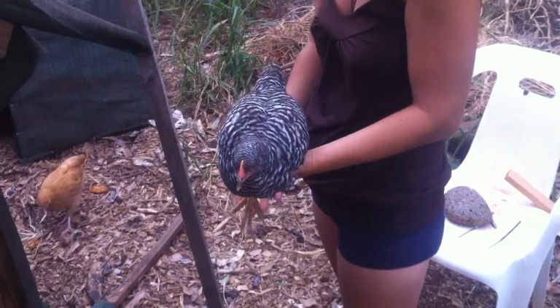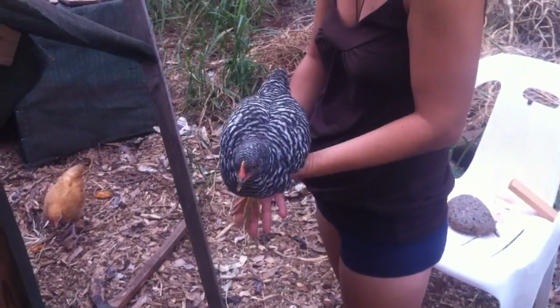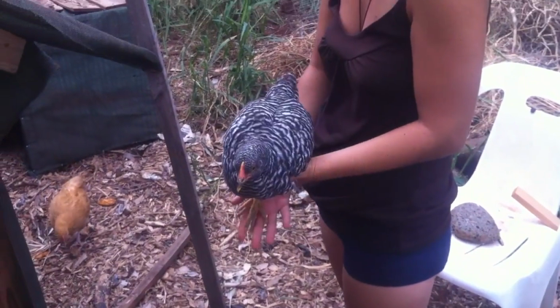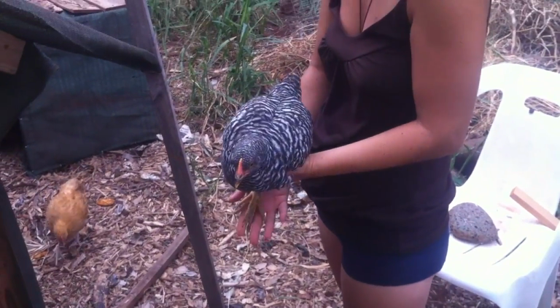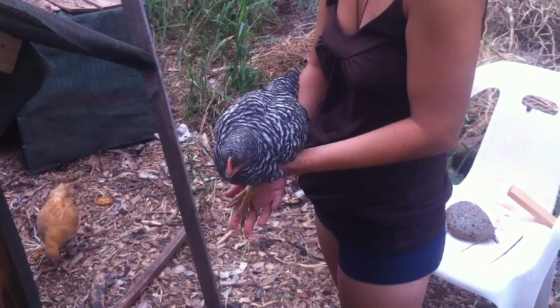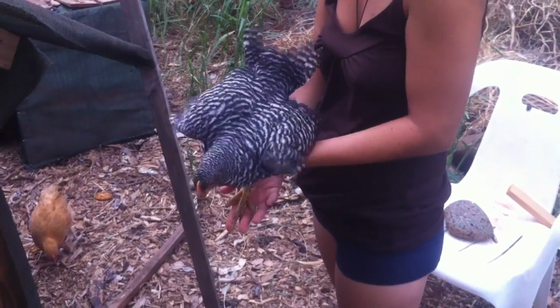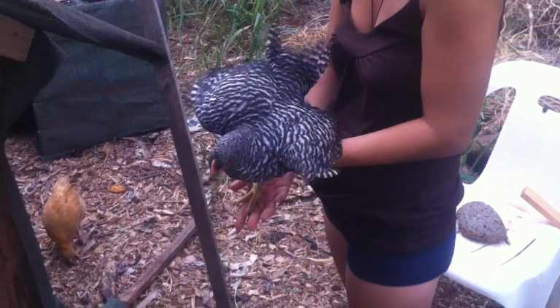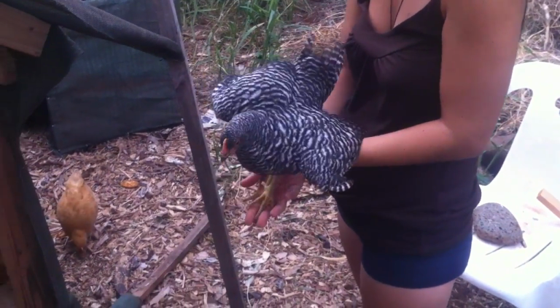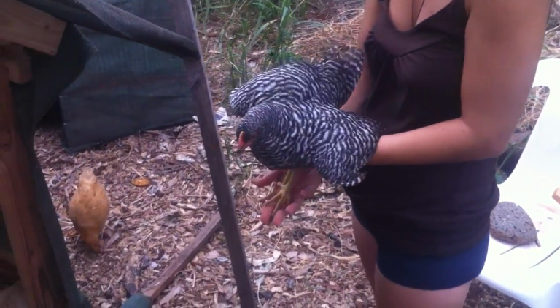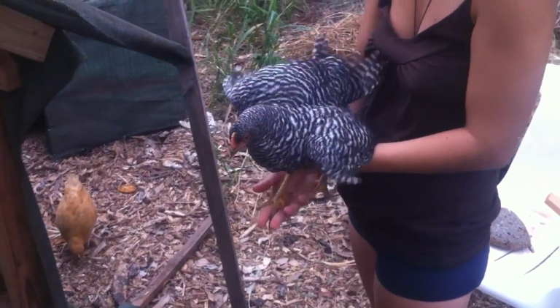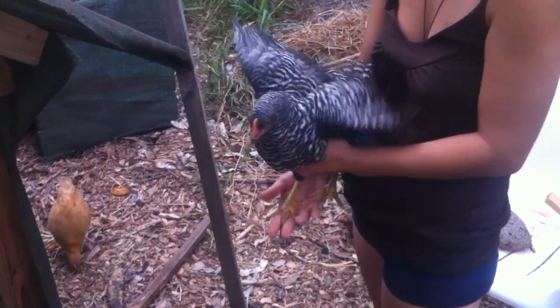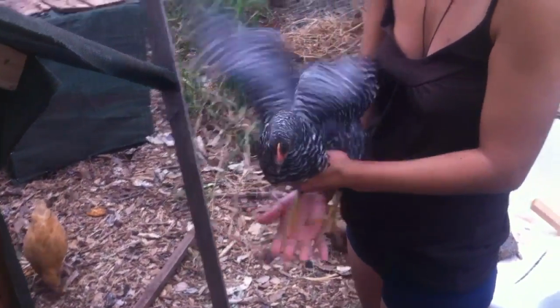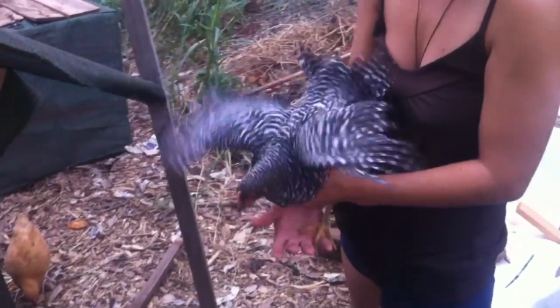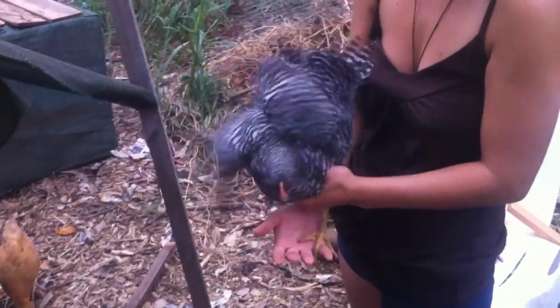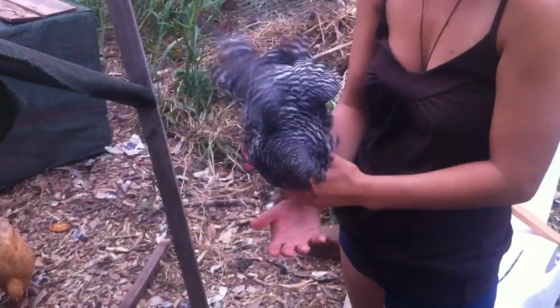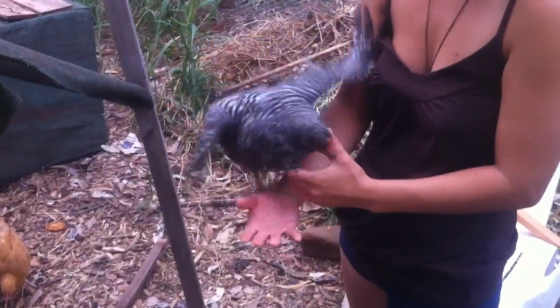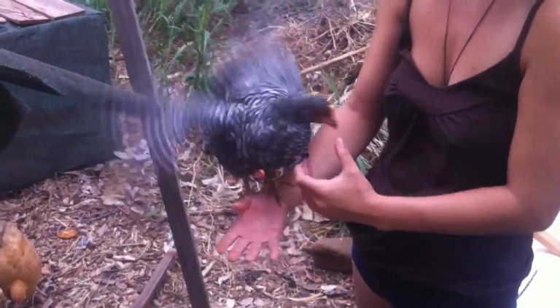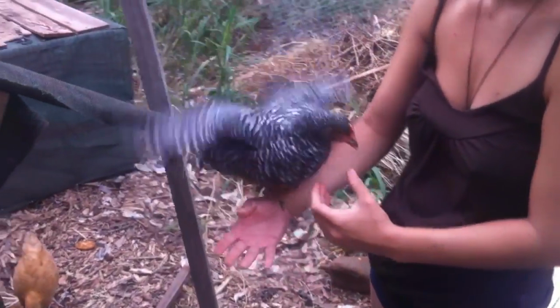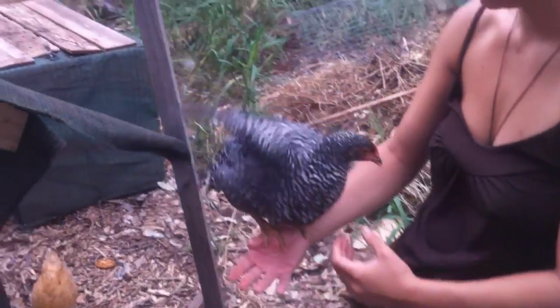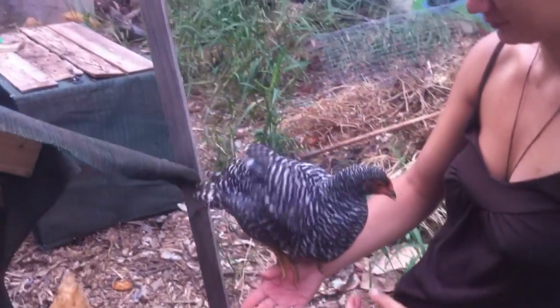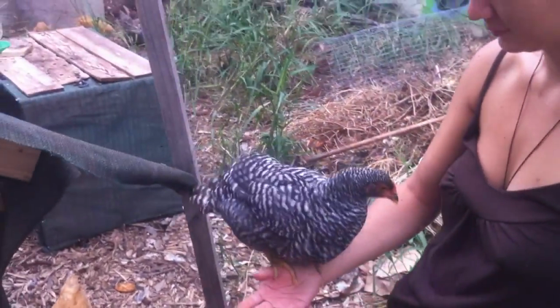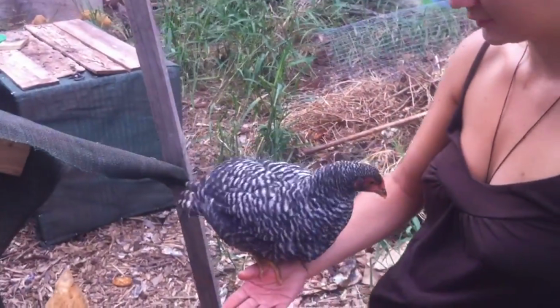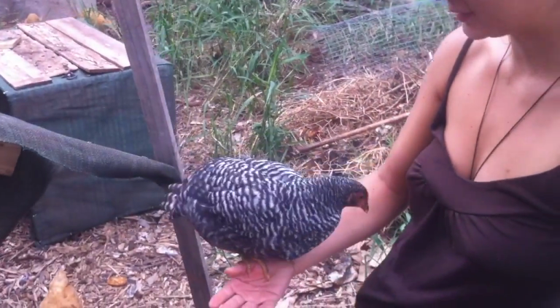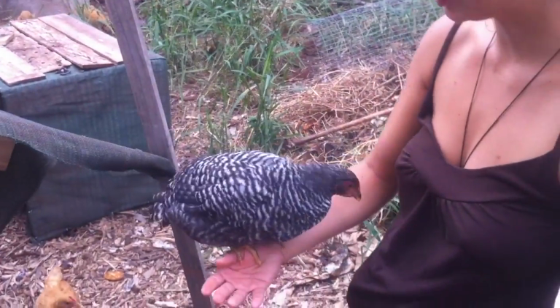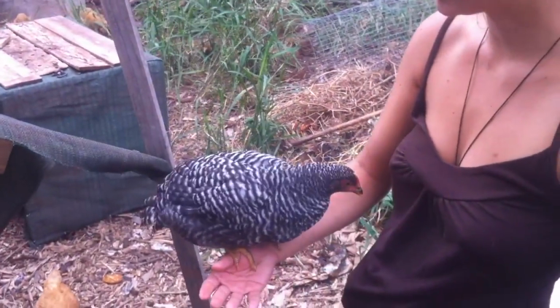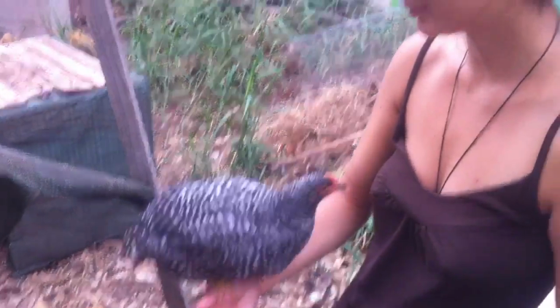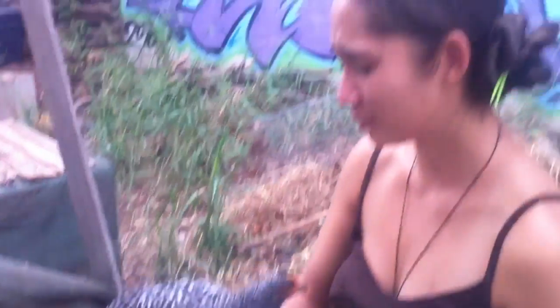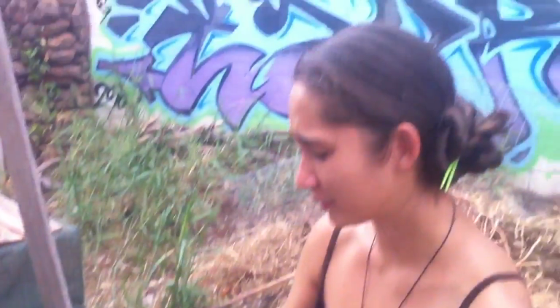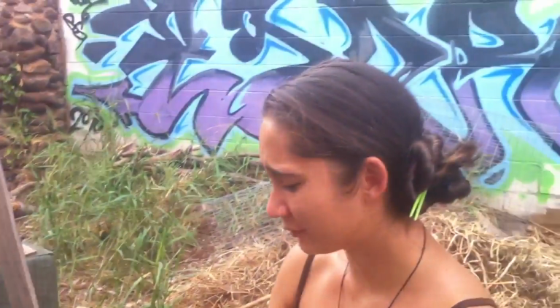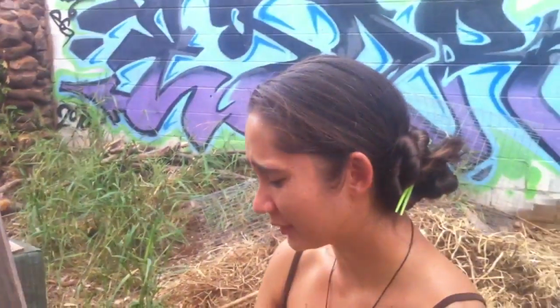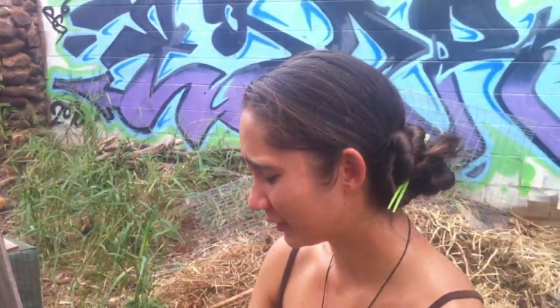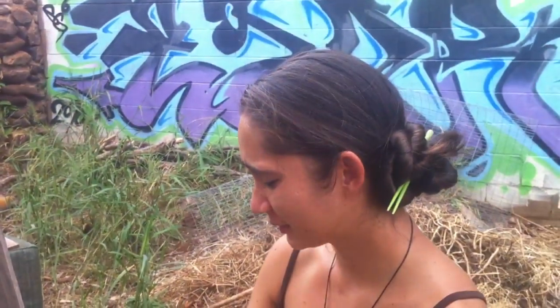What kind of chicken is that? It's a Plymouth Barred Rock.